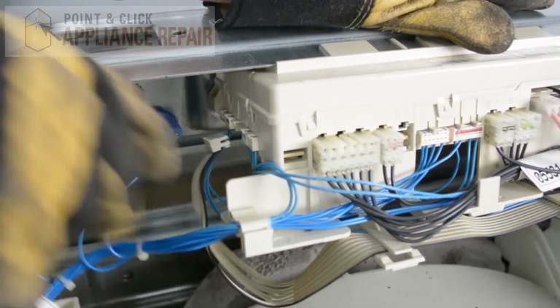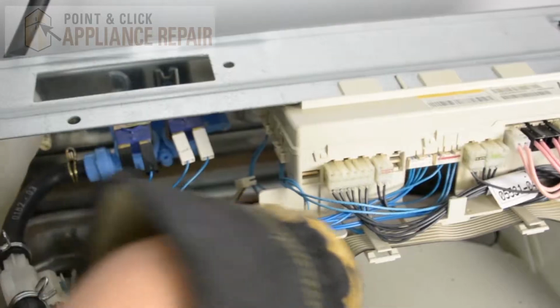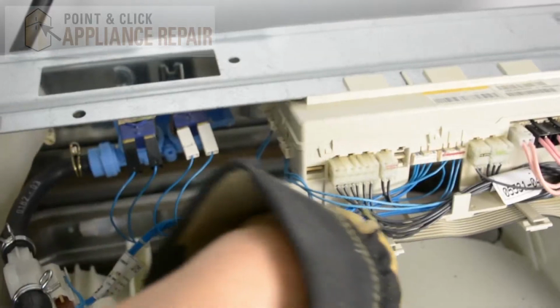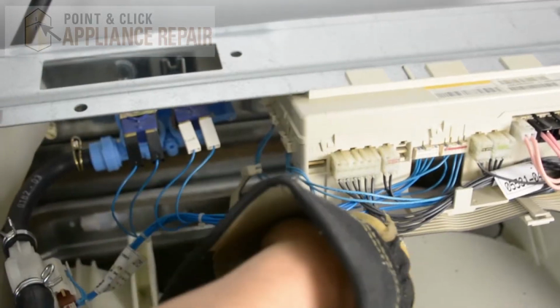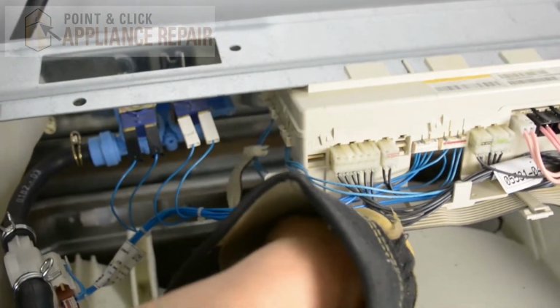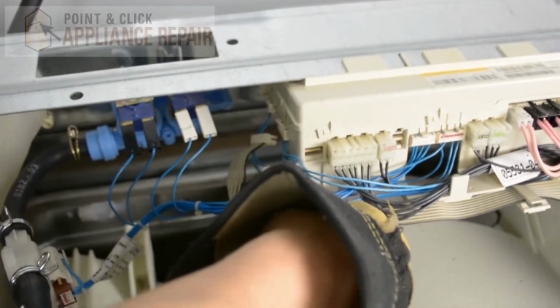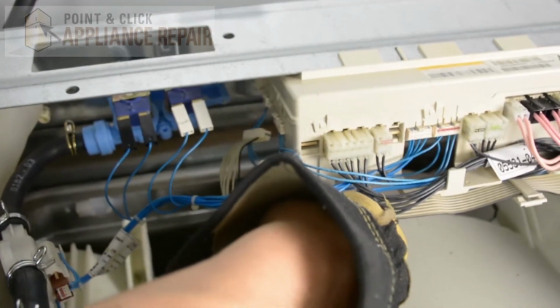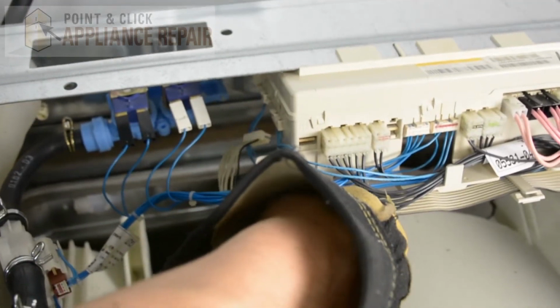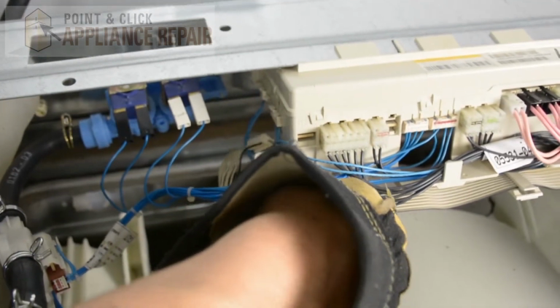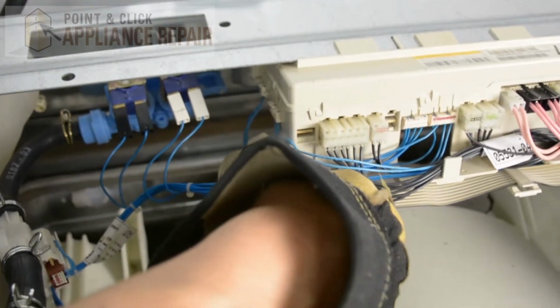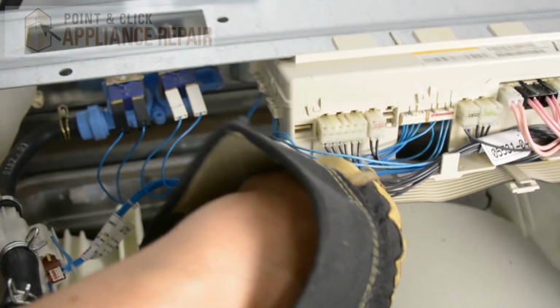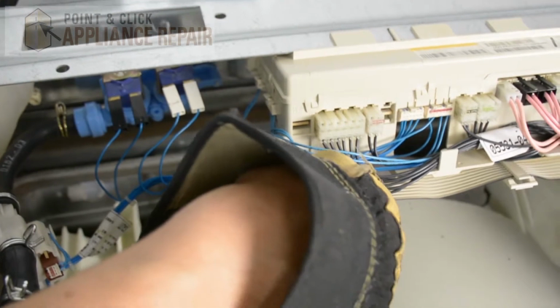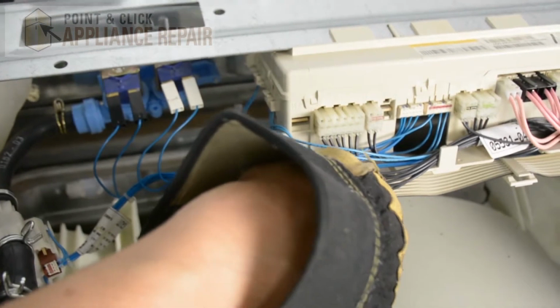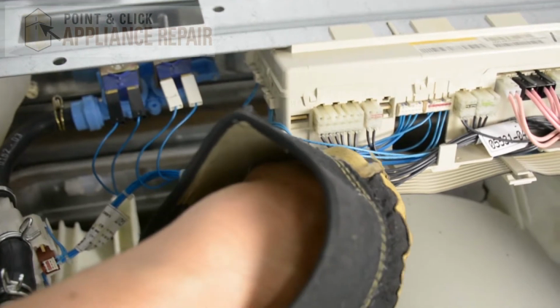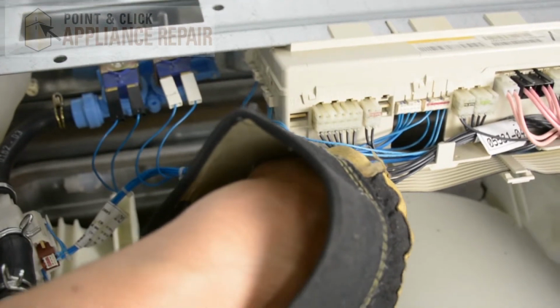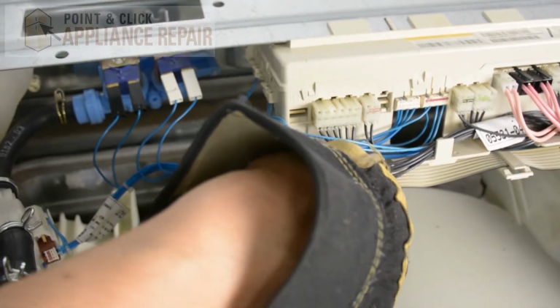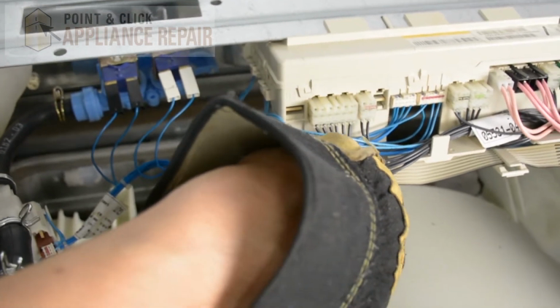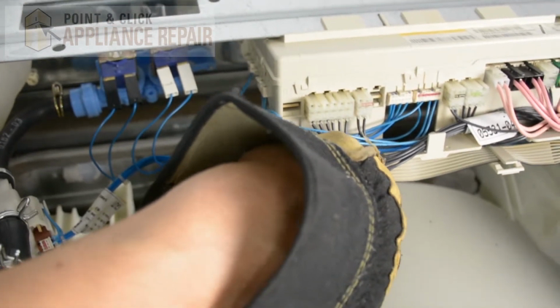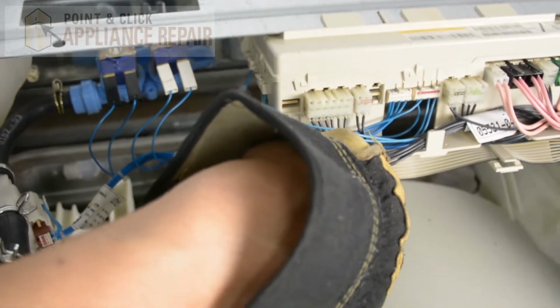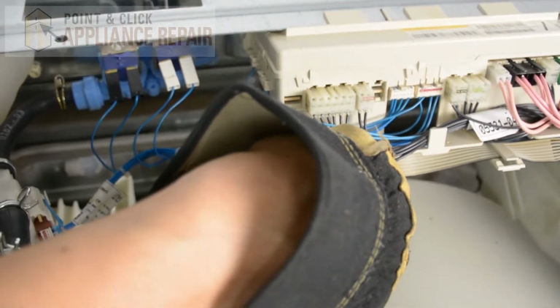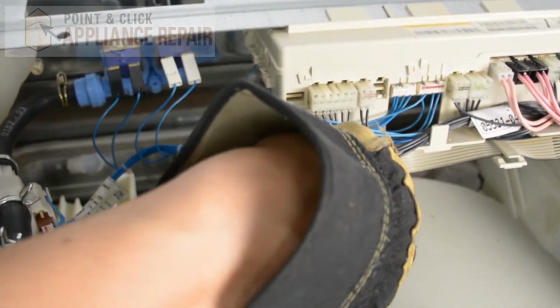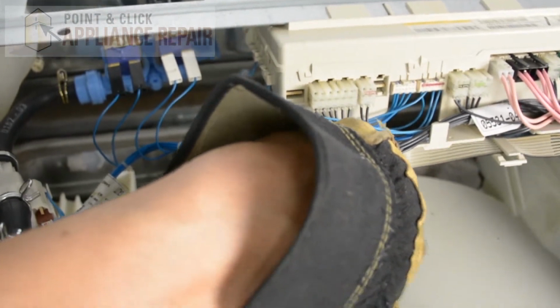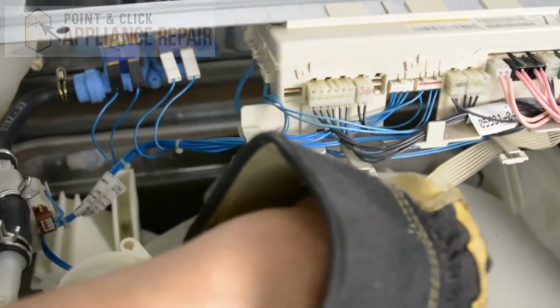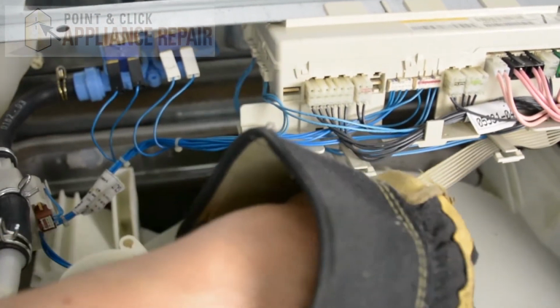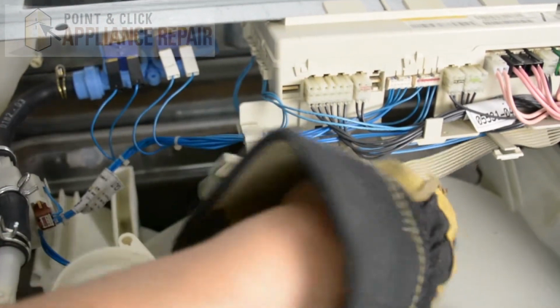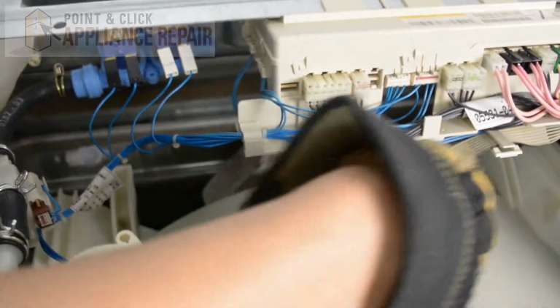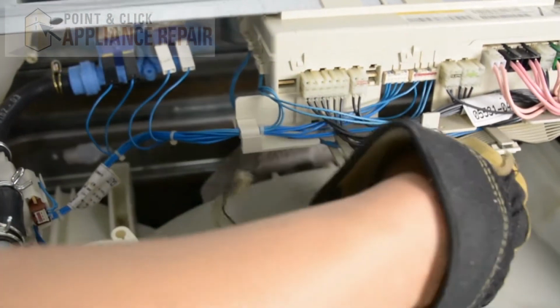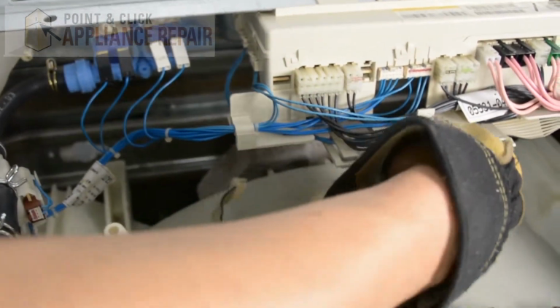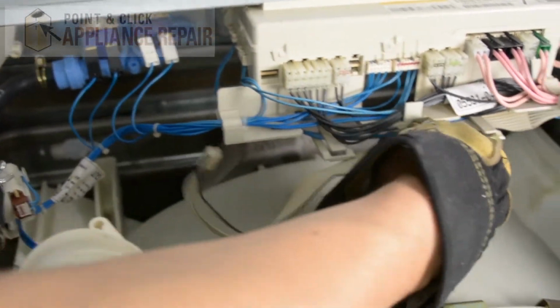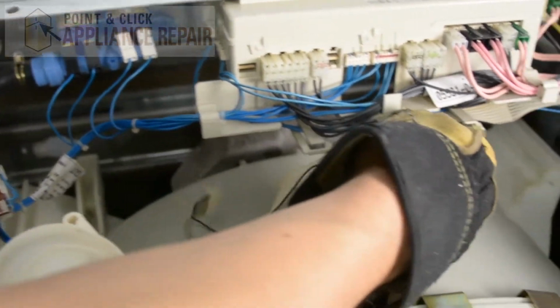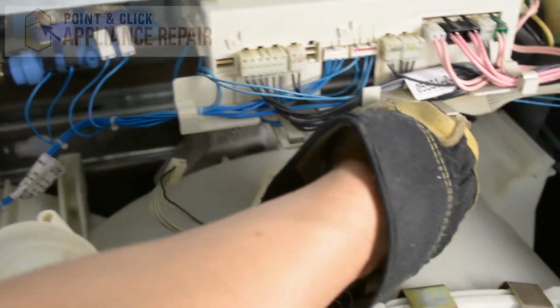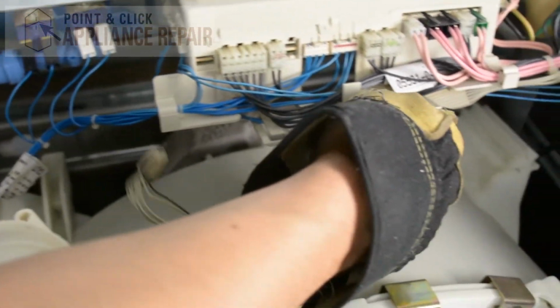And now we're going to remove the cable from each of these clips that holds it in place.